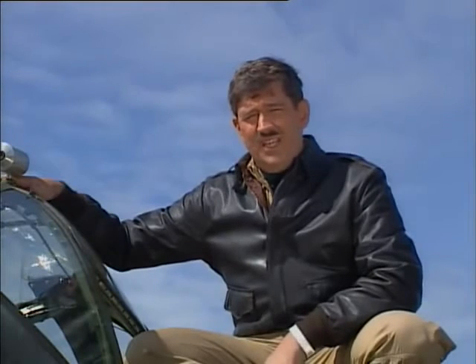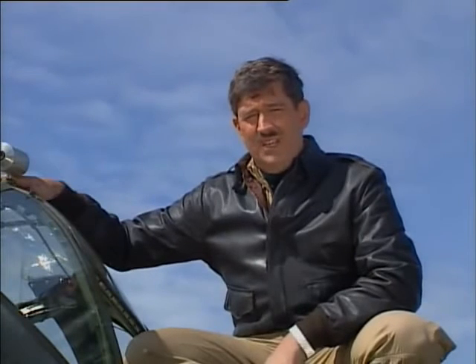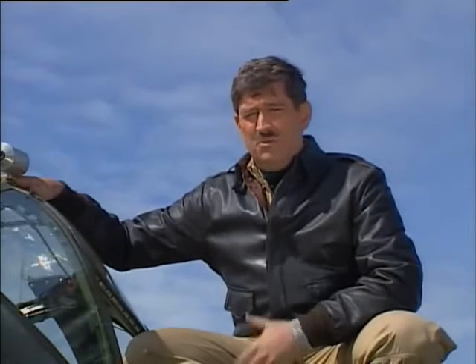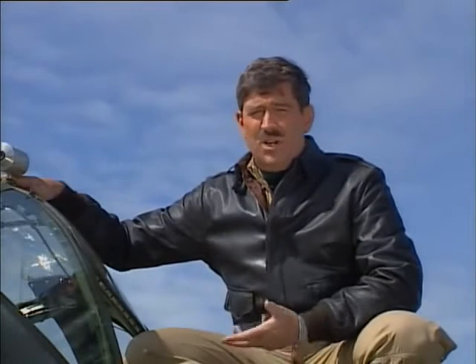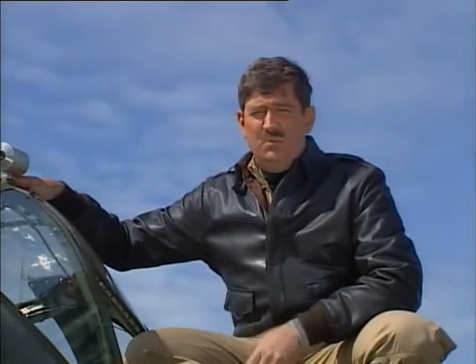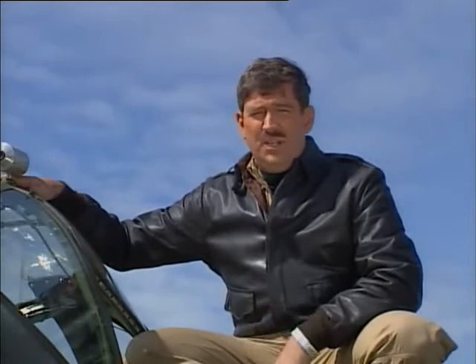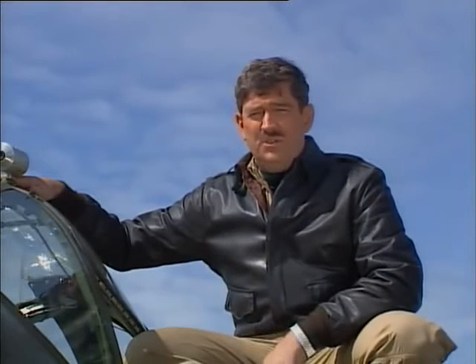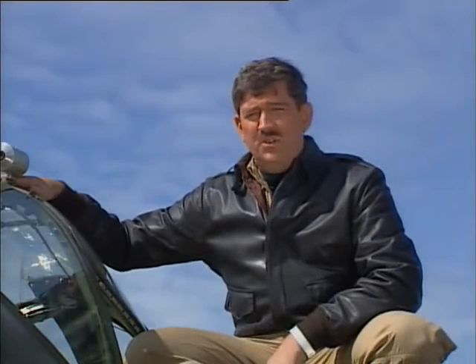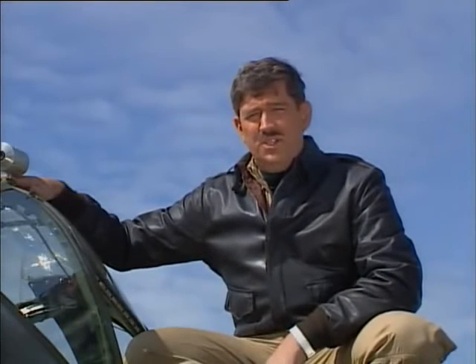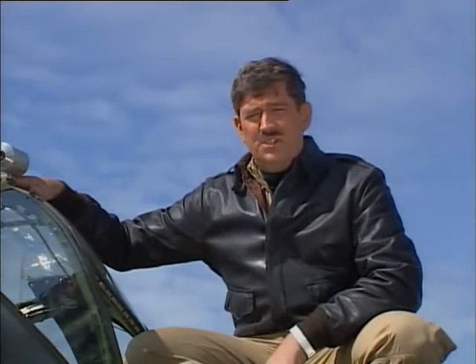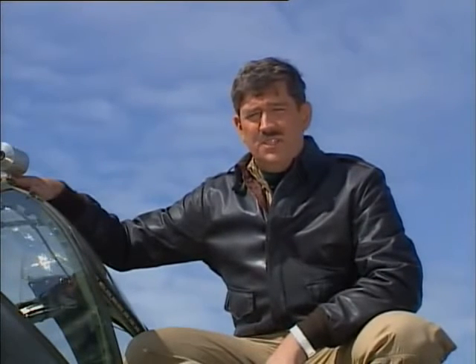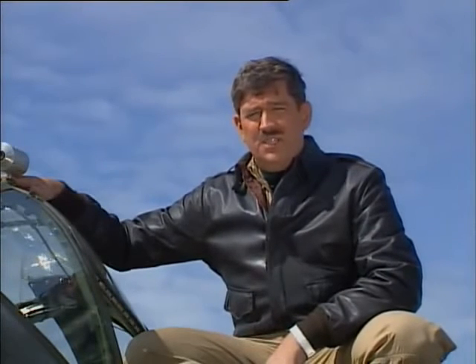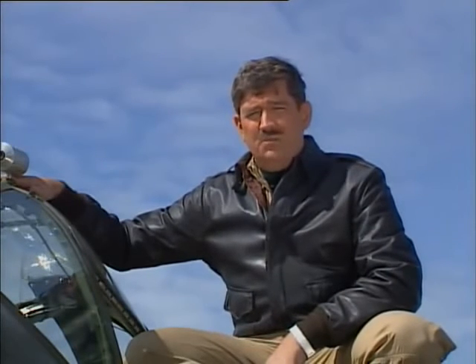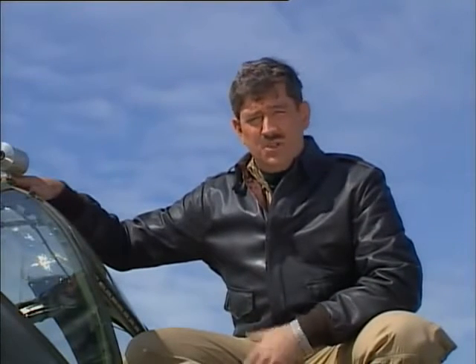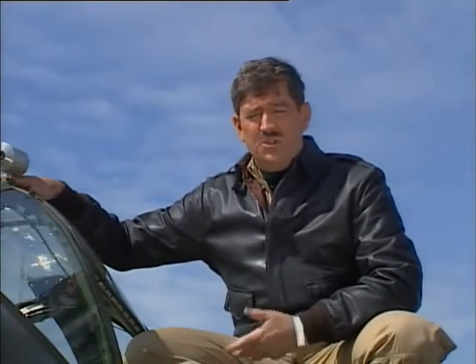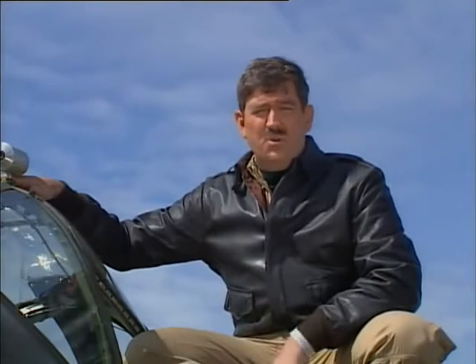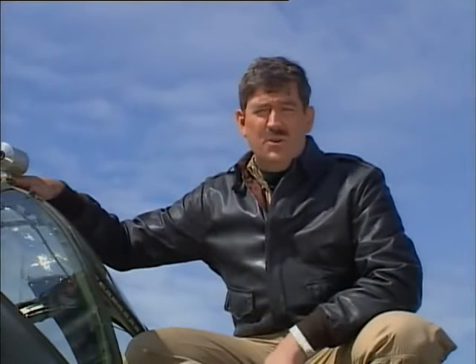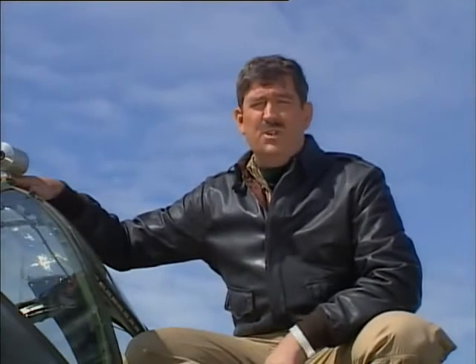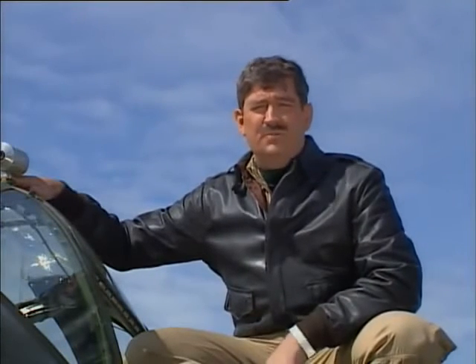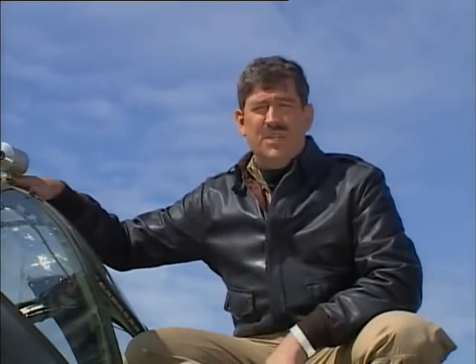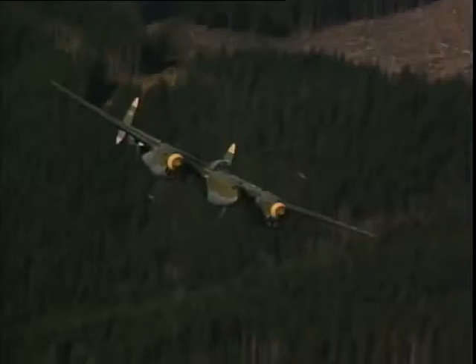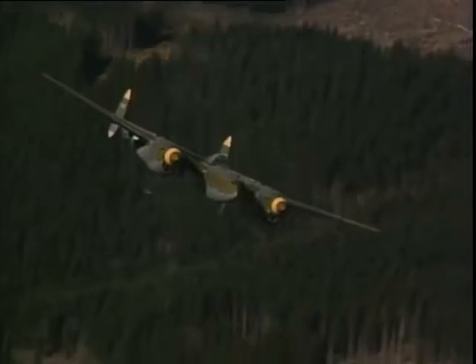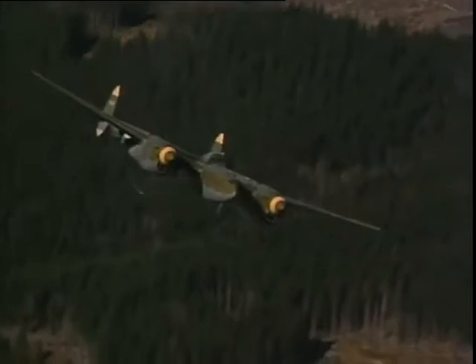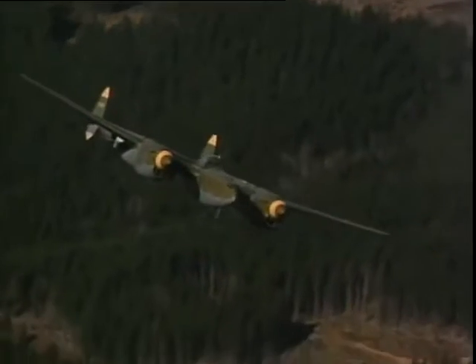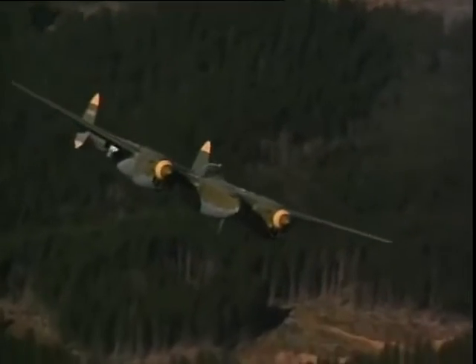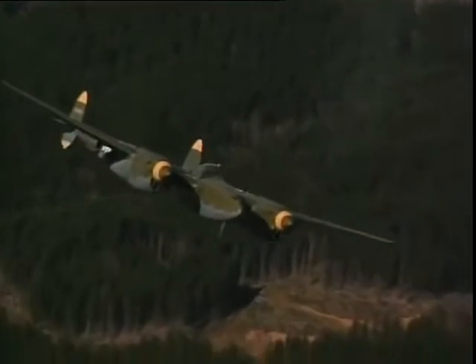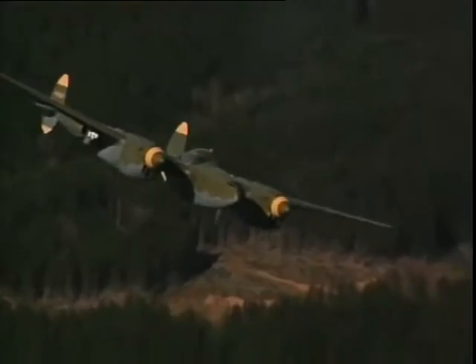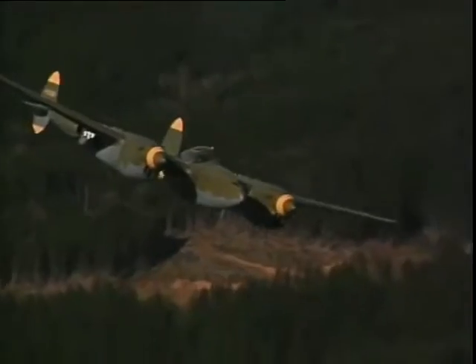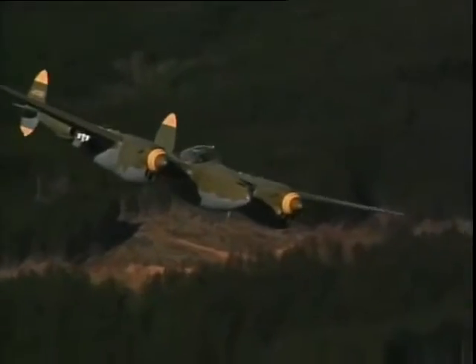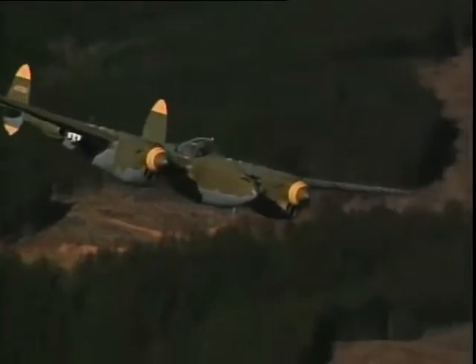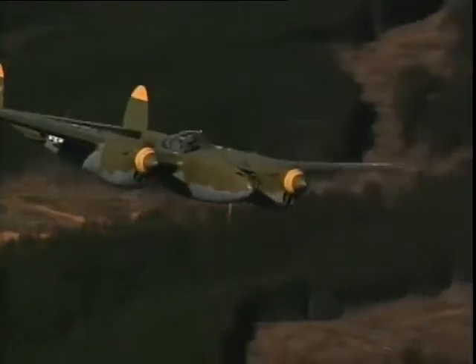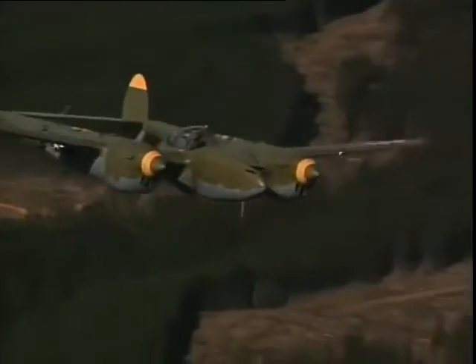It was more complex with two engines, but it was also more versatile. I'll show you some of that today in the air.